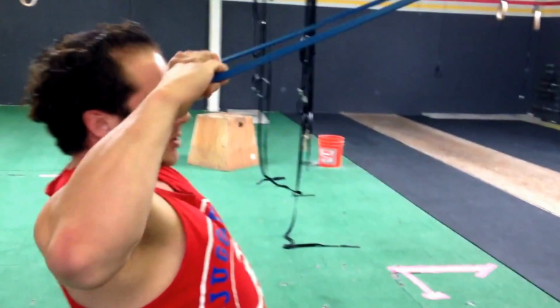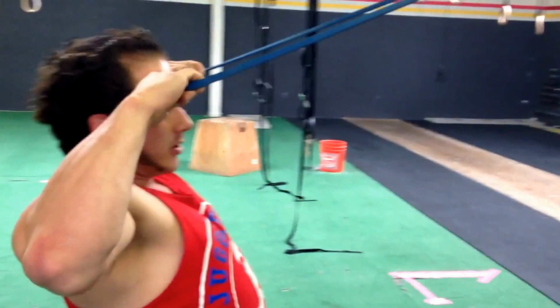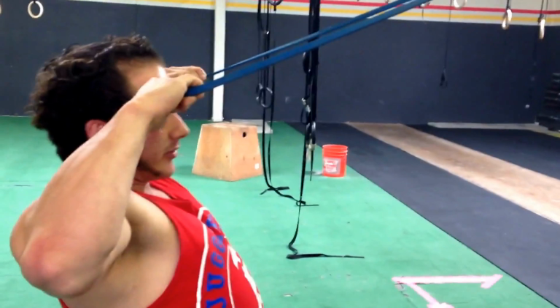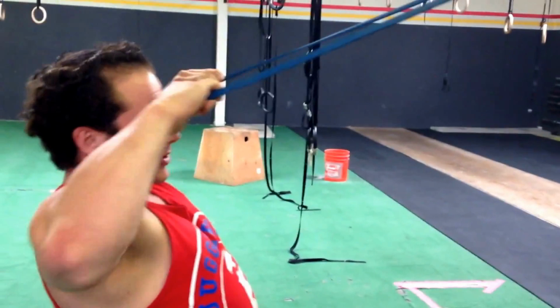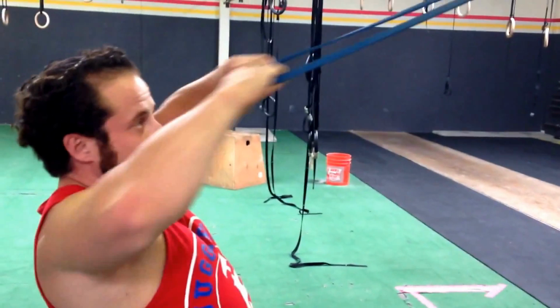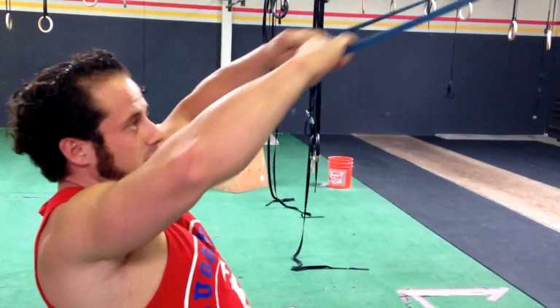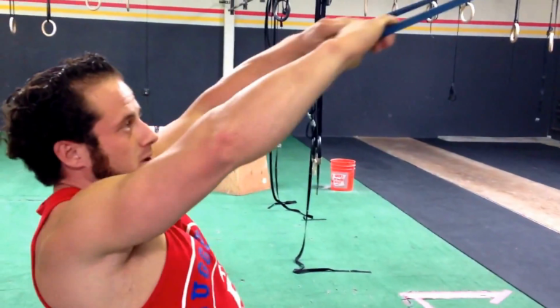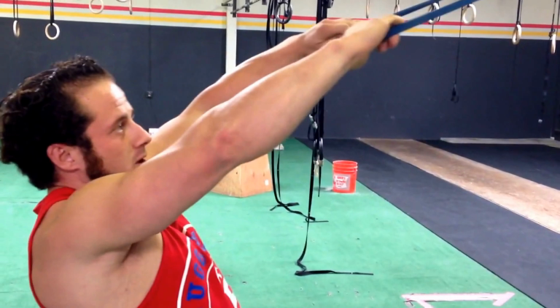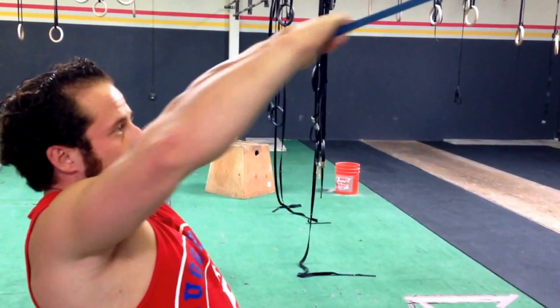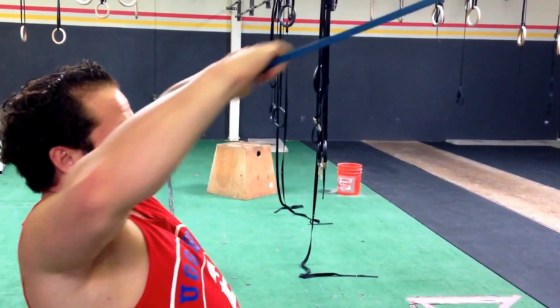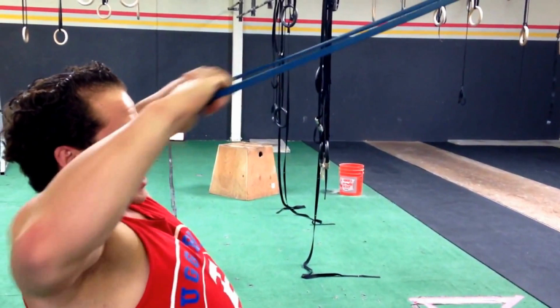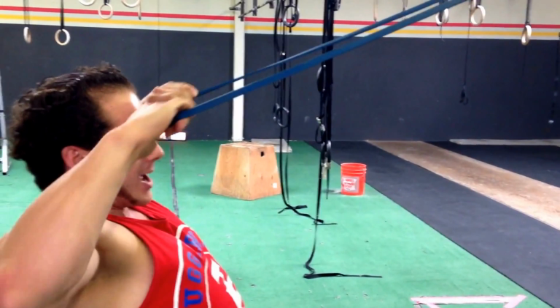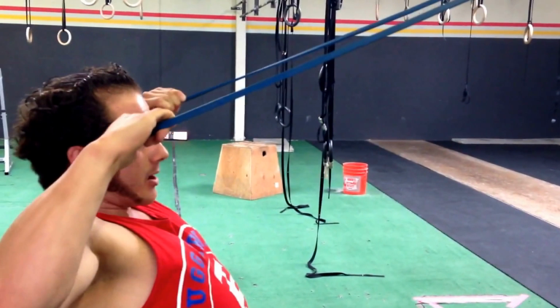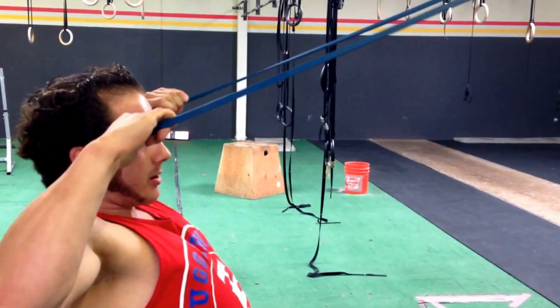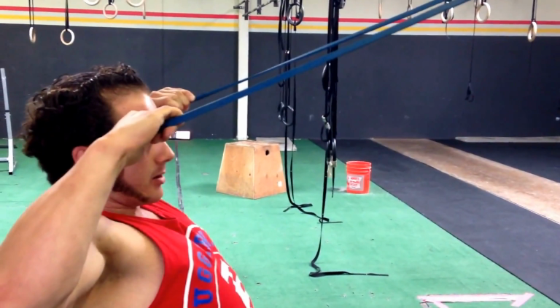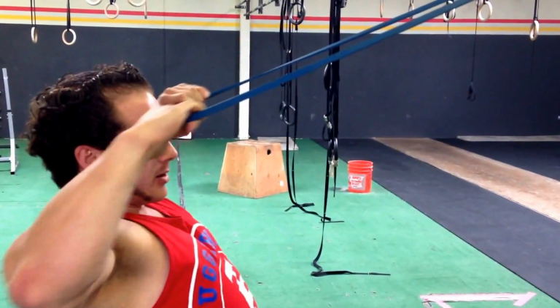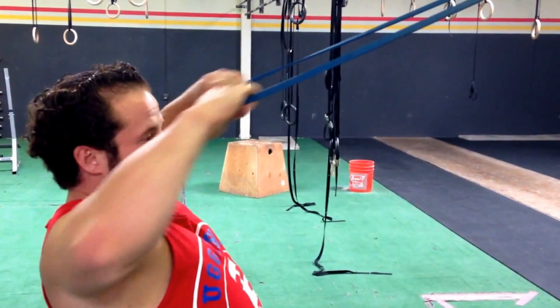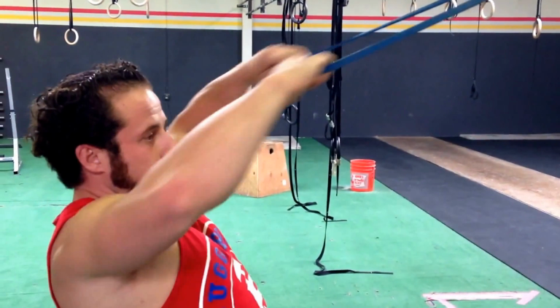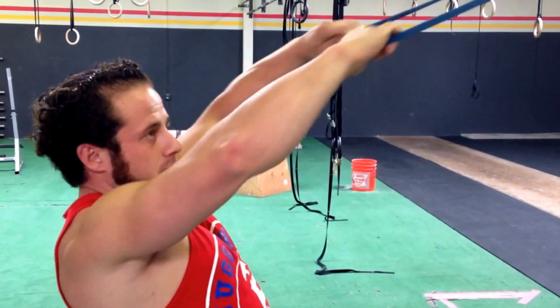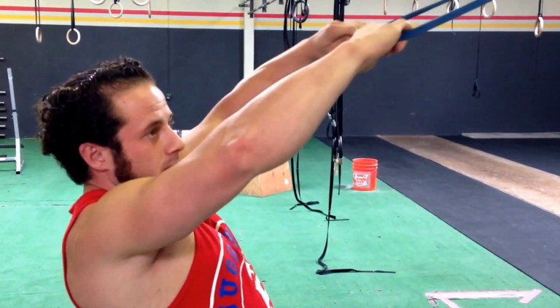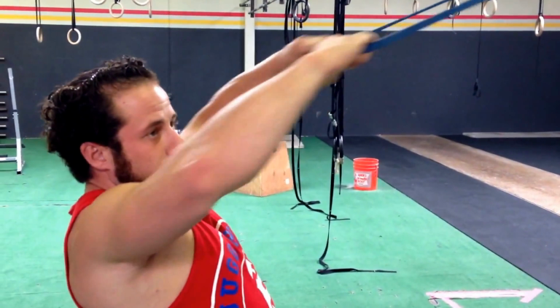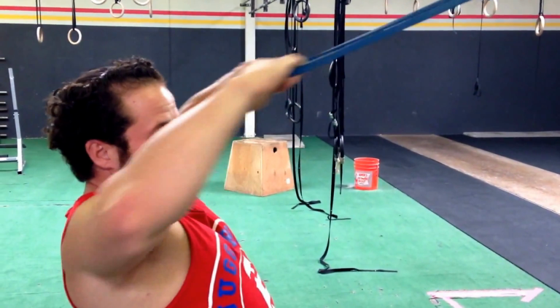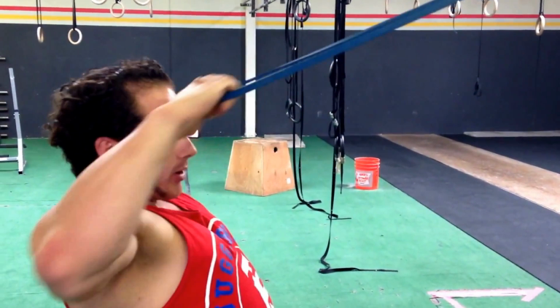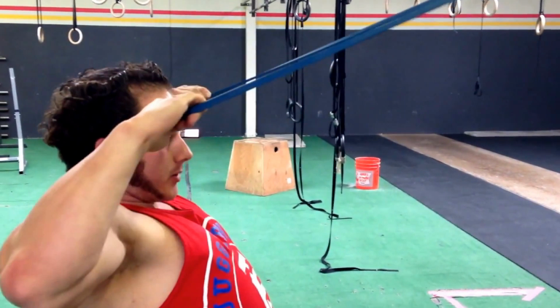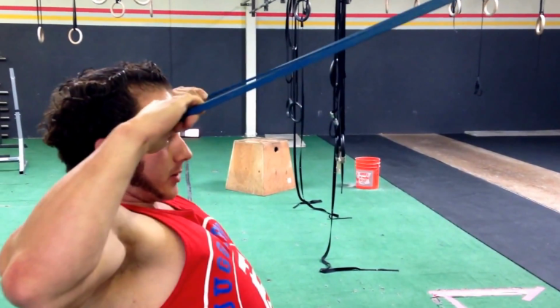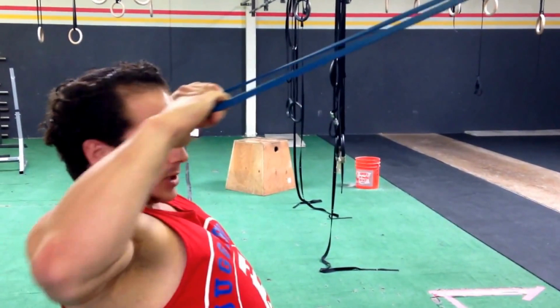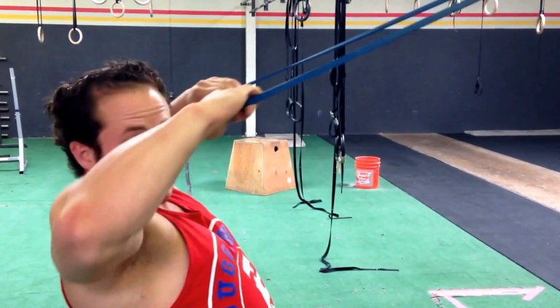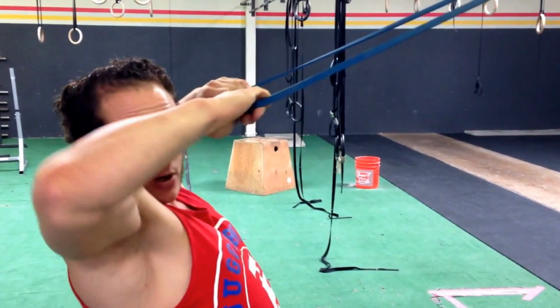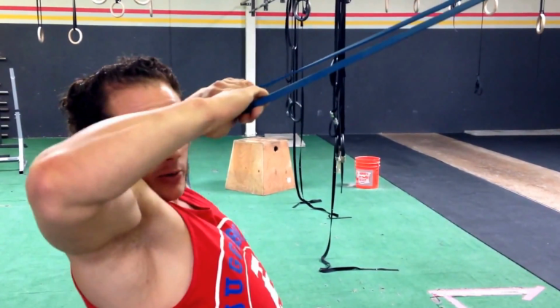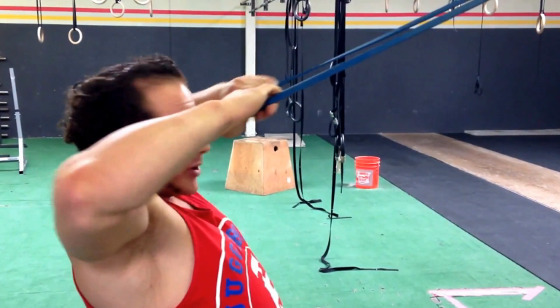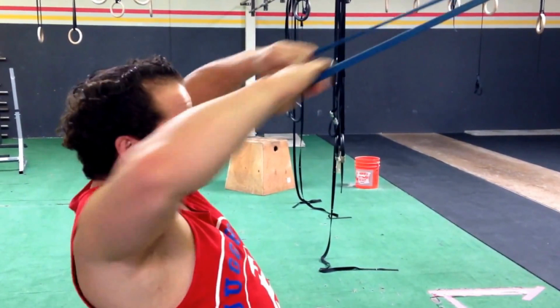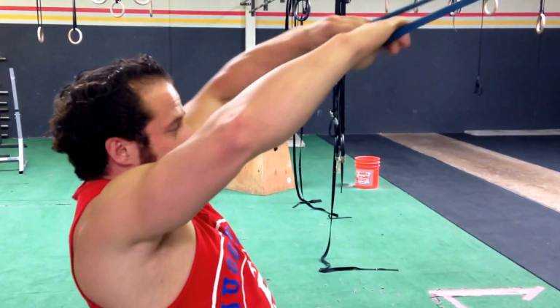That's the key: pull it high and apart, keeping your elbows up.